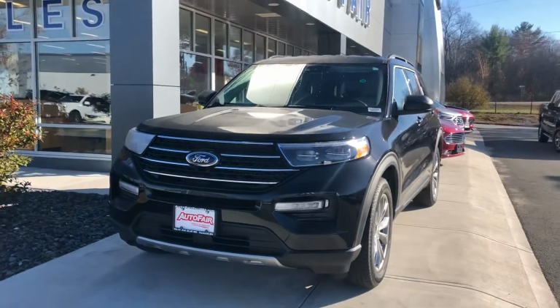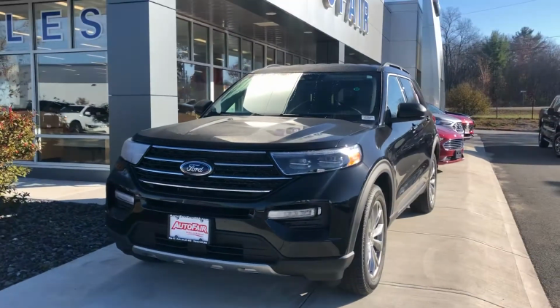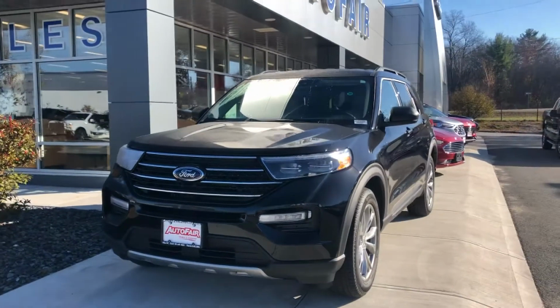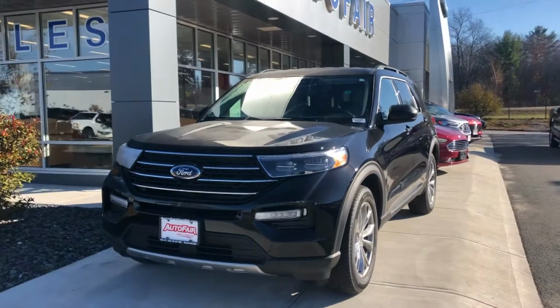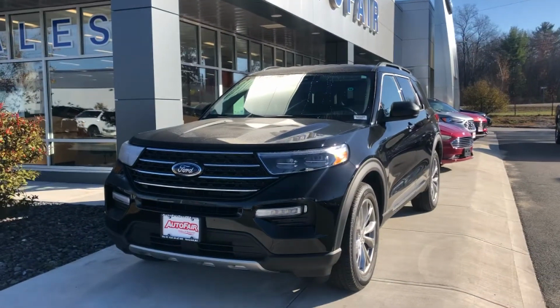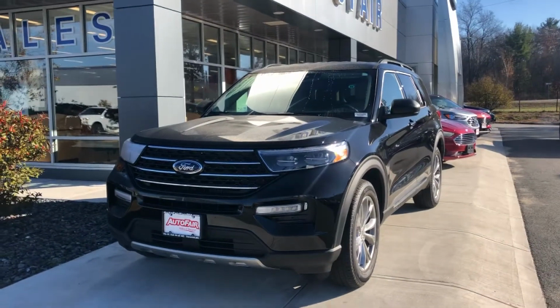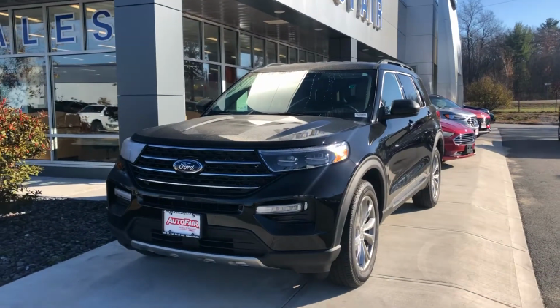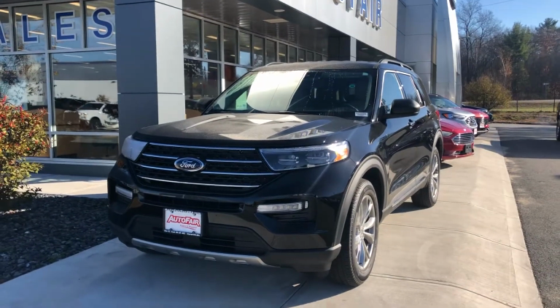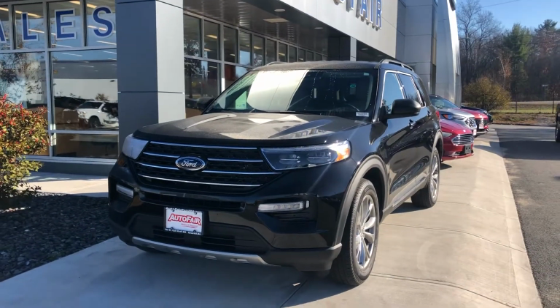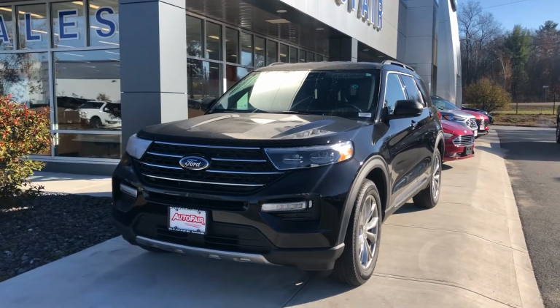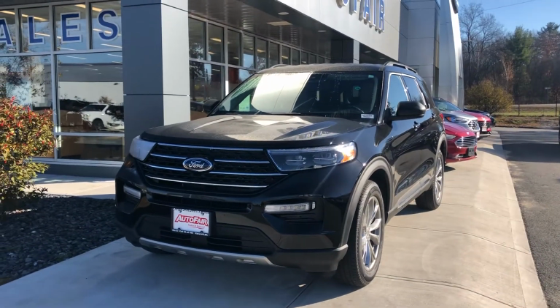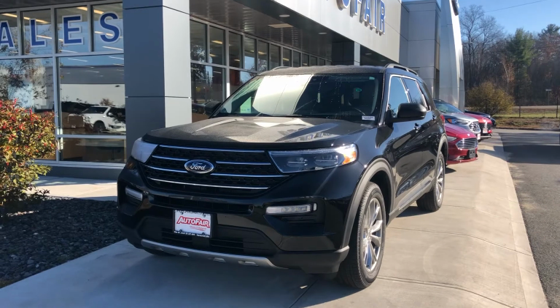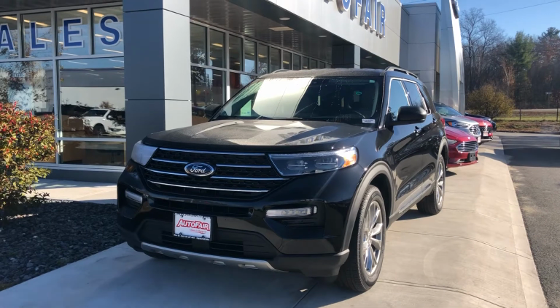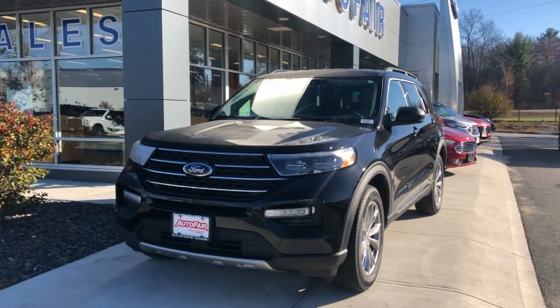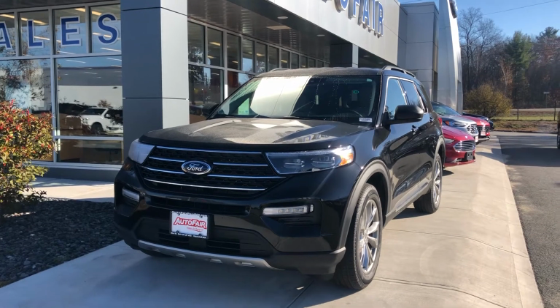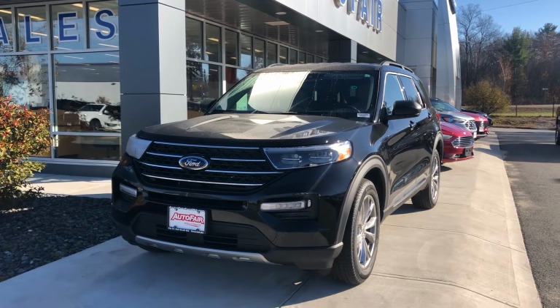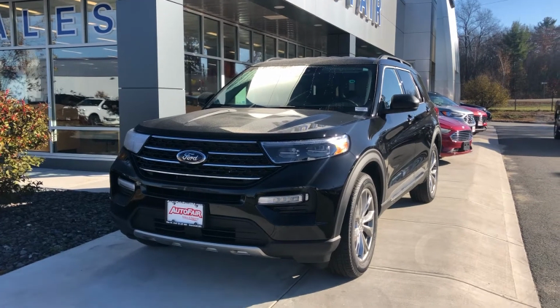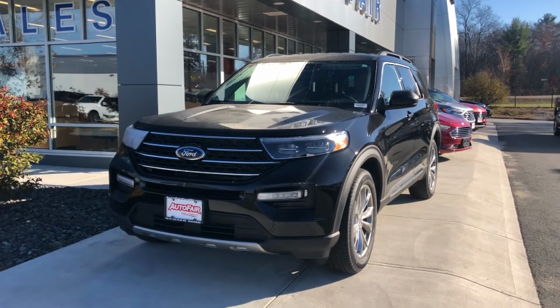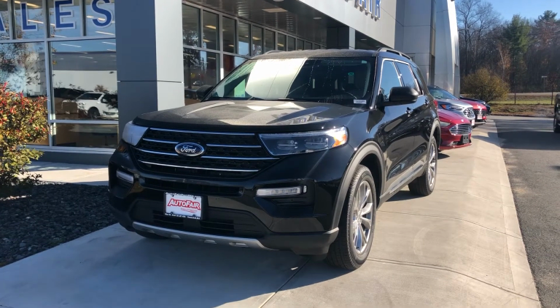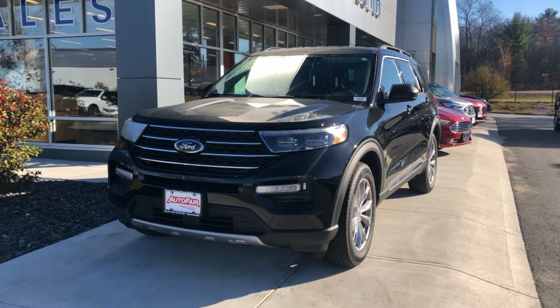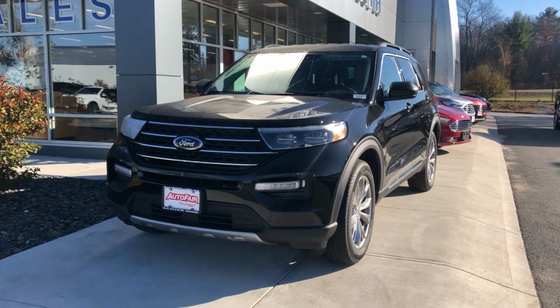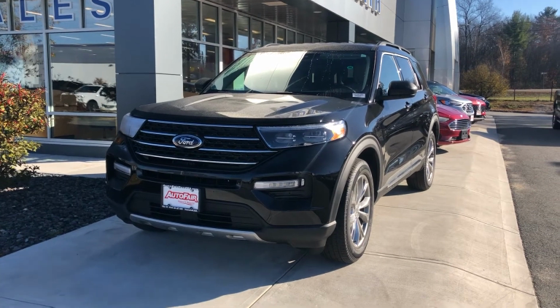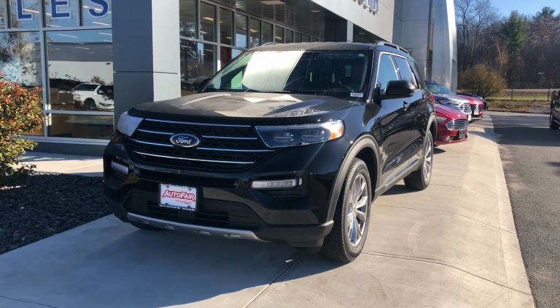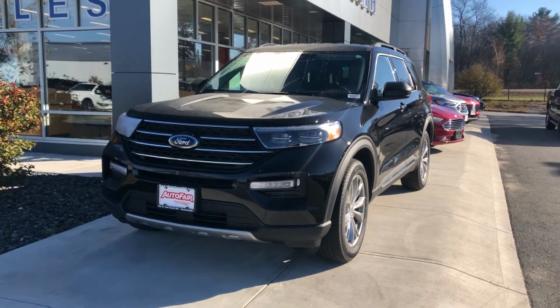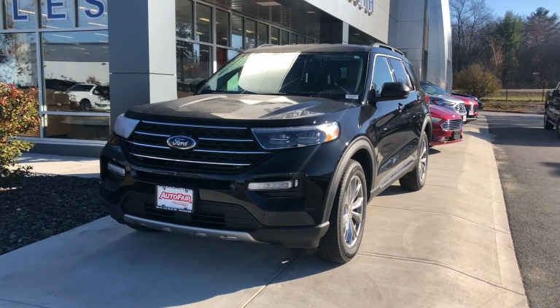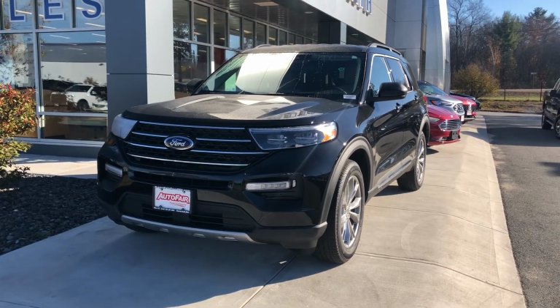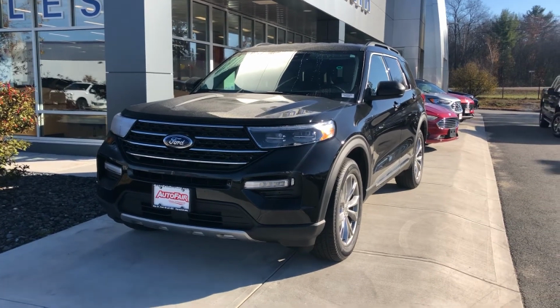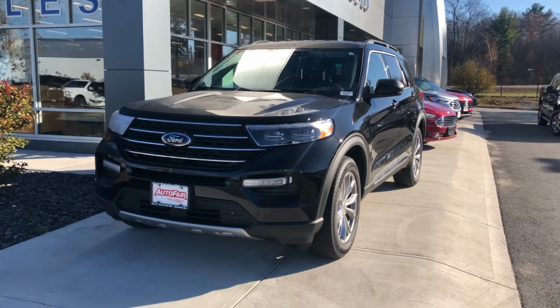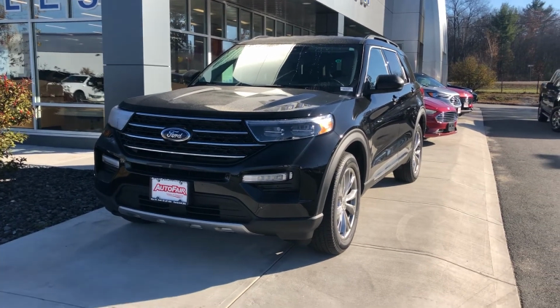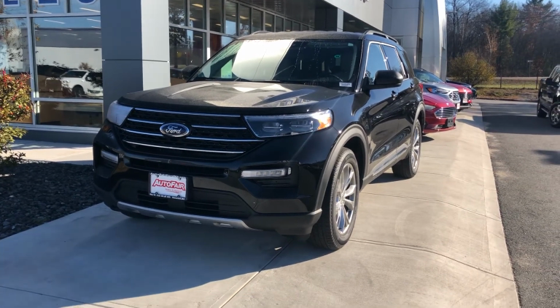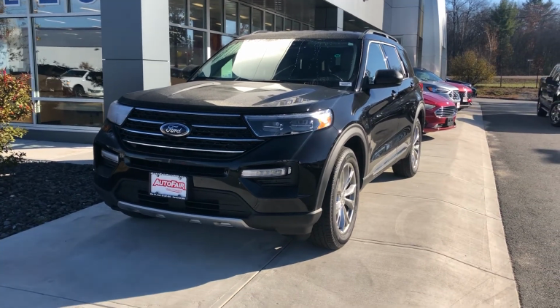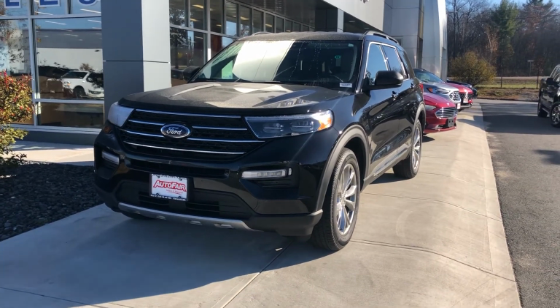All right, so here it is — the 2020 Ford Explorer. Once again, my name is Jonathan and thank you for checking it out. Have a nice day.